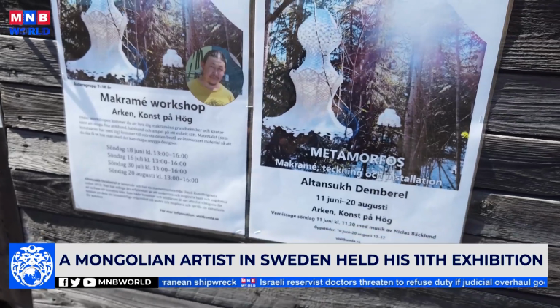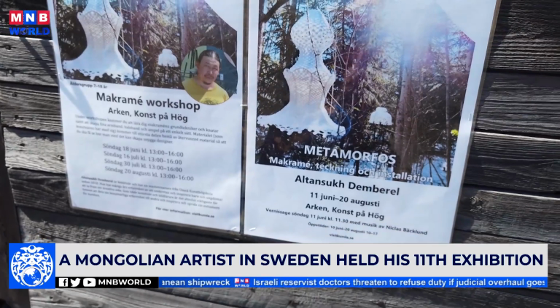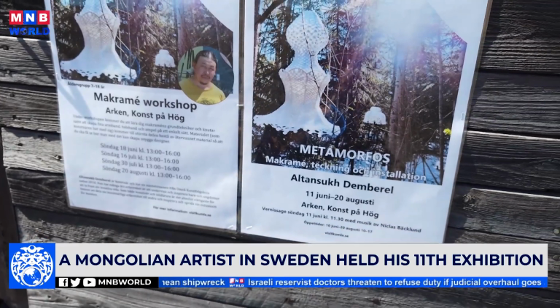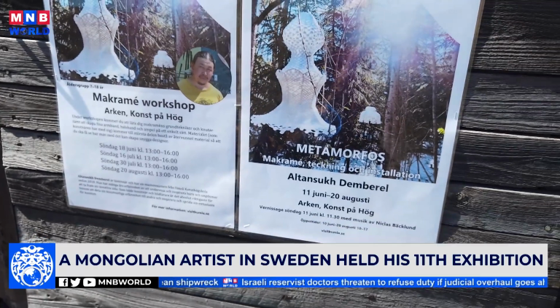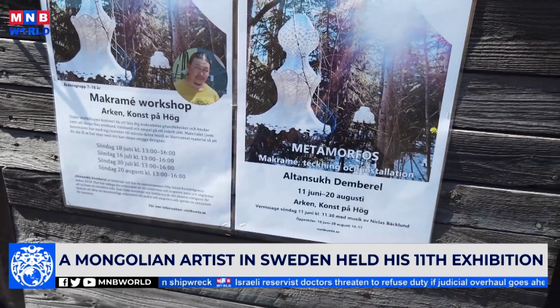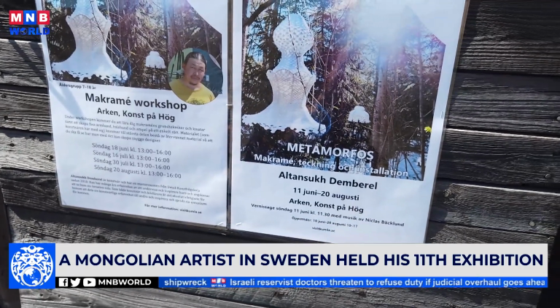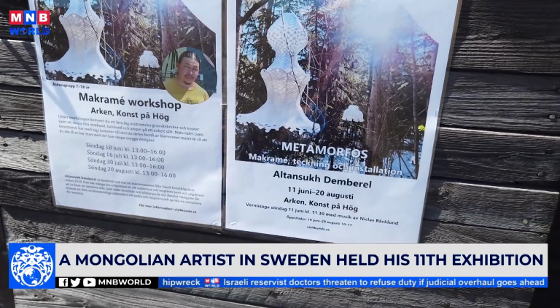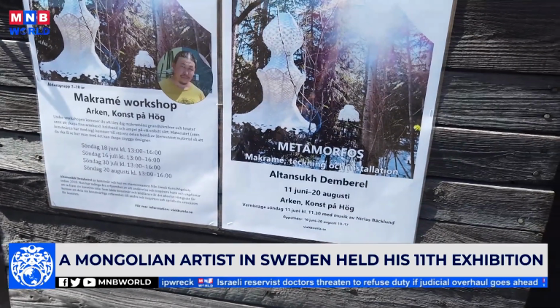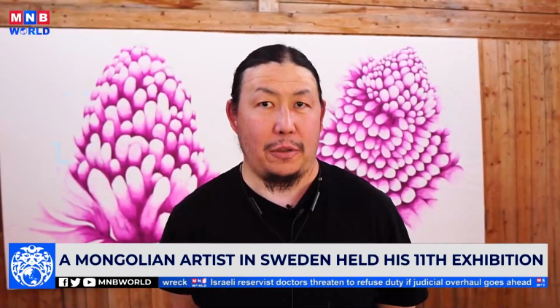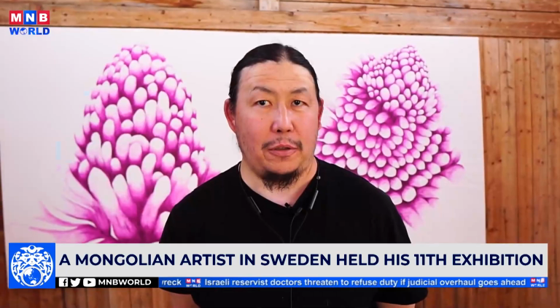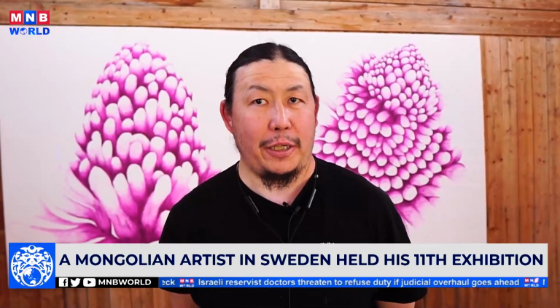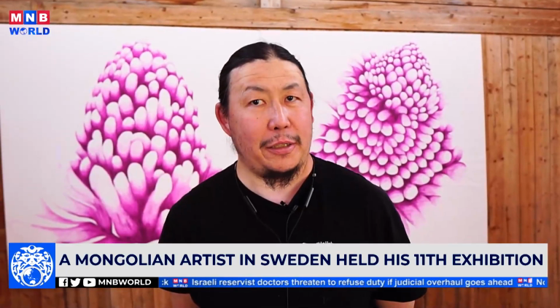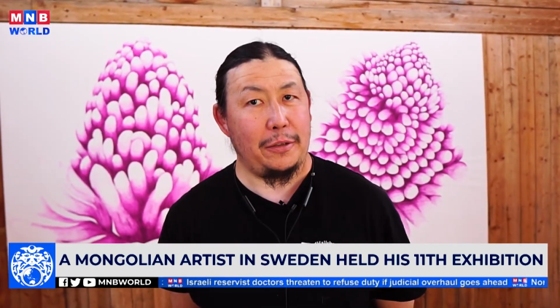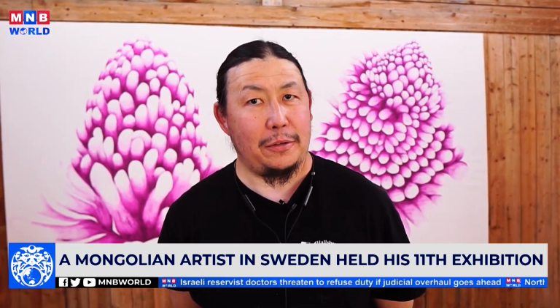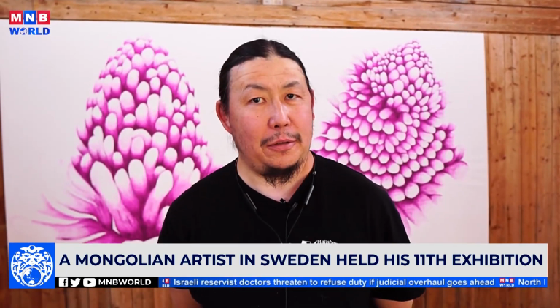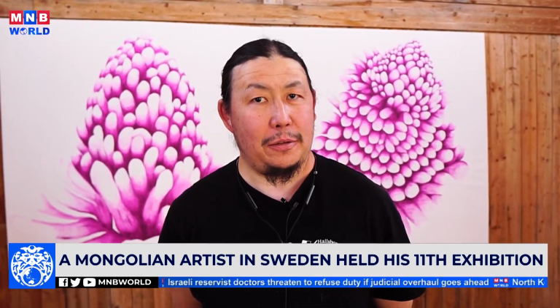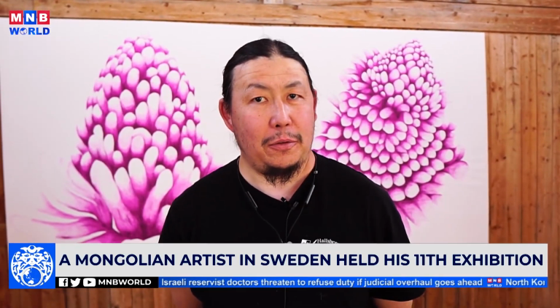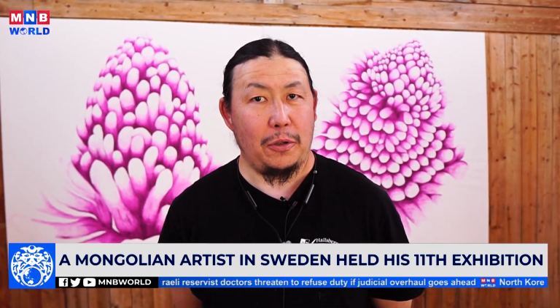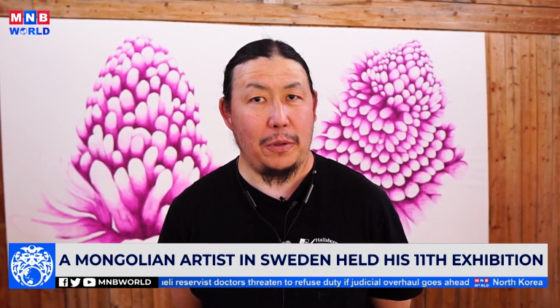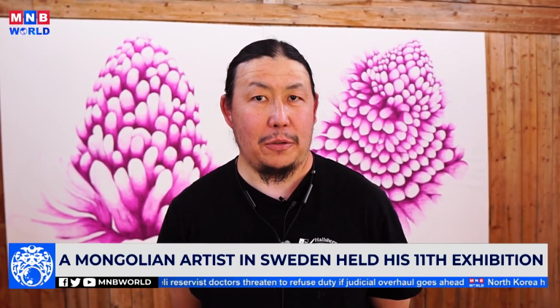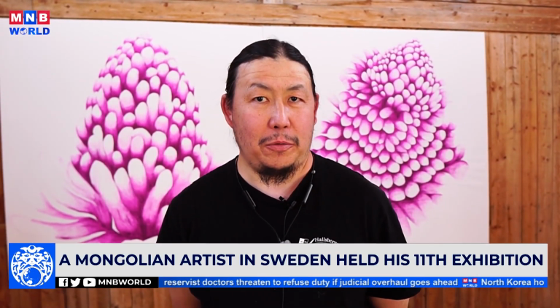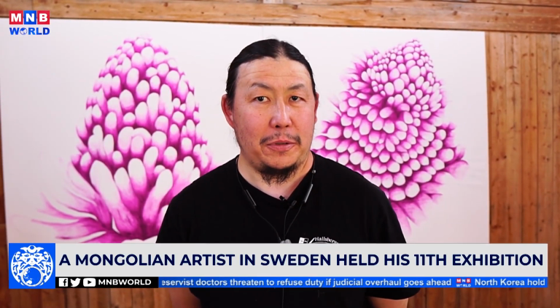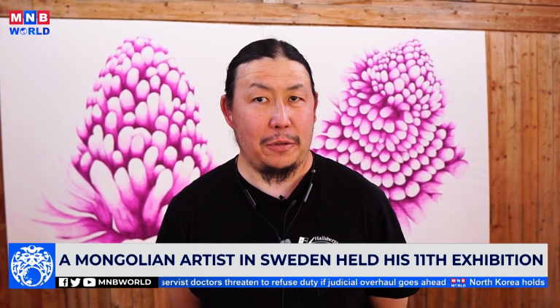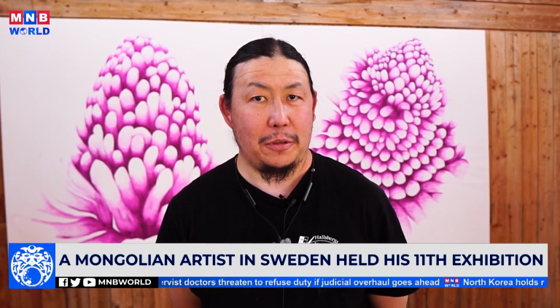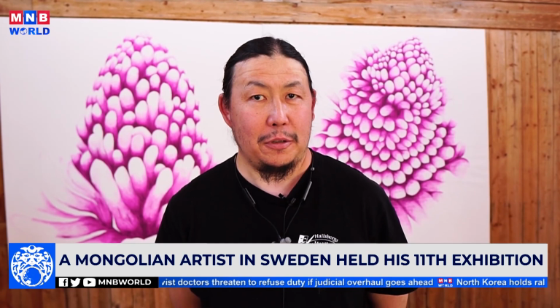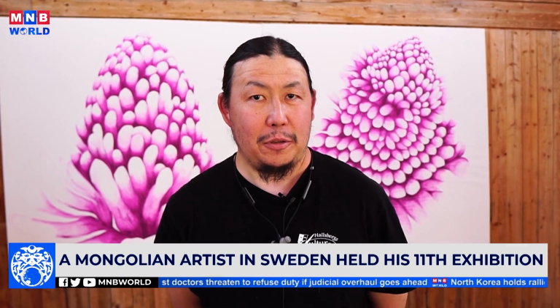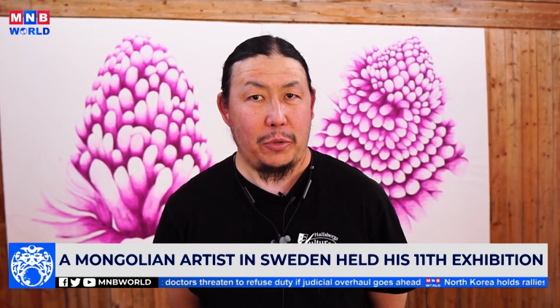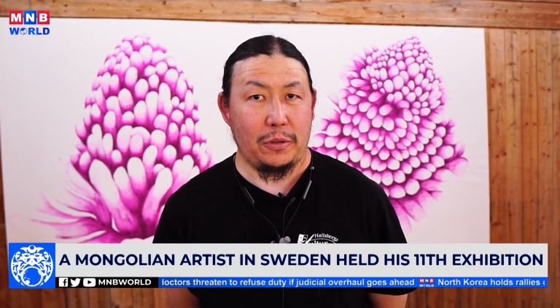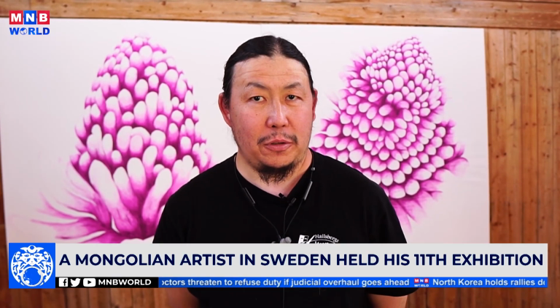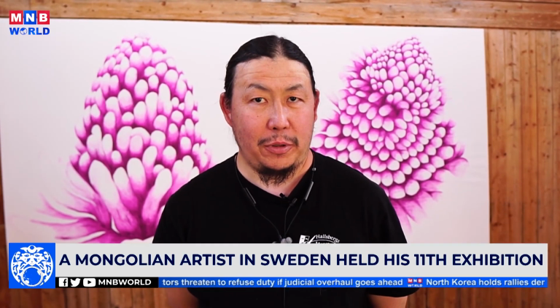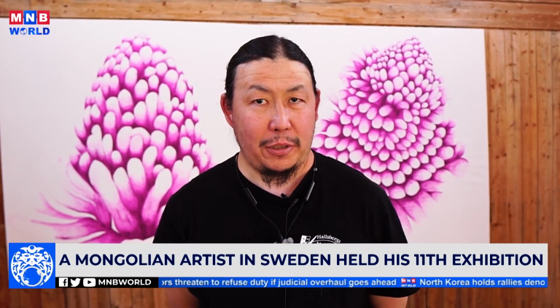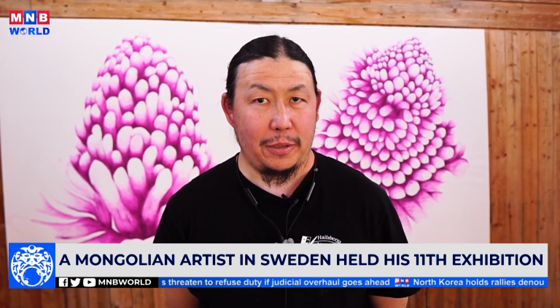I never have a plan when I paint. I always paint alone in my studio. My style is fantasy and modernism.